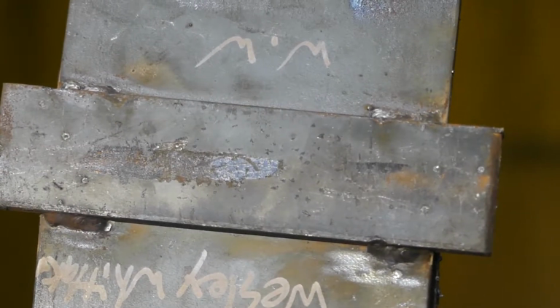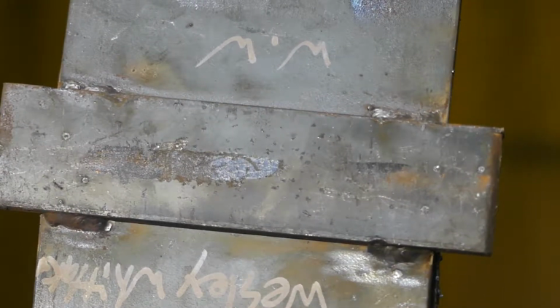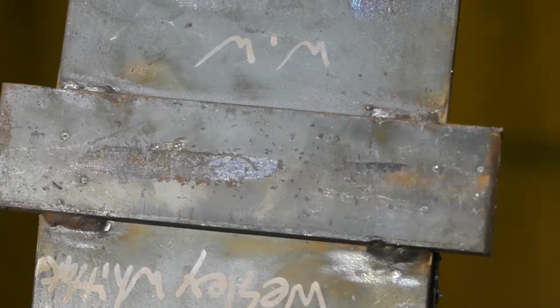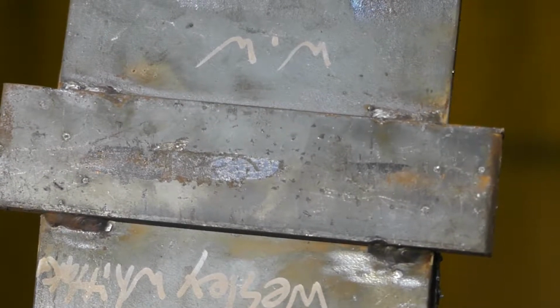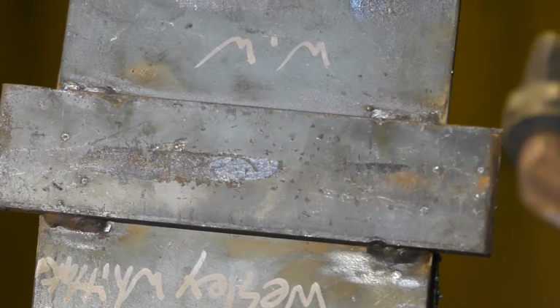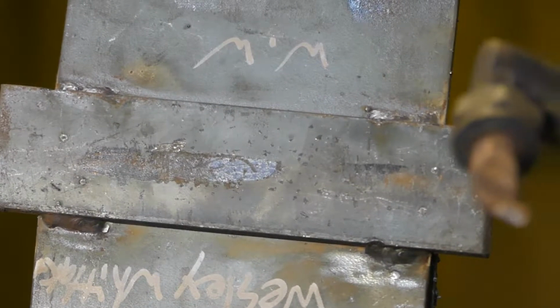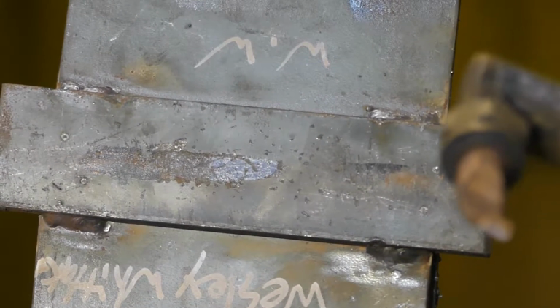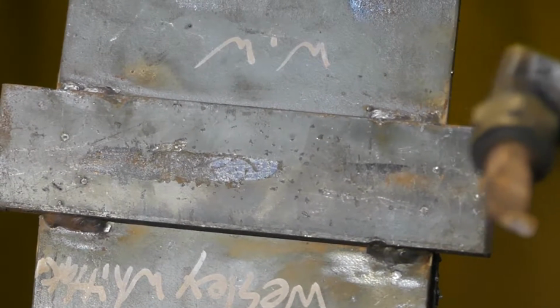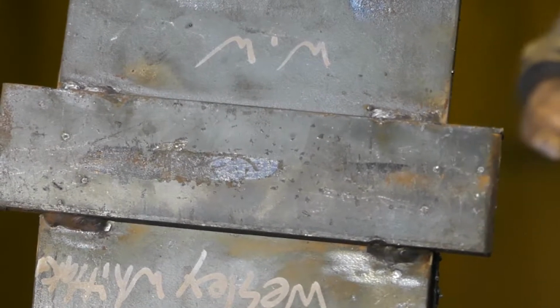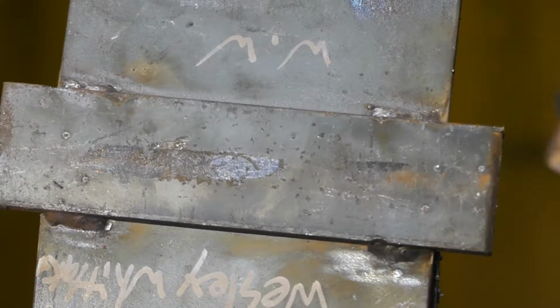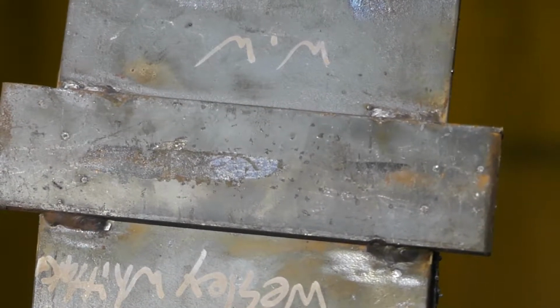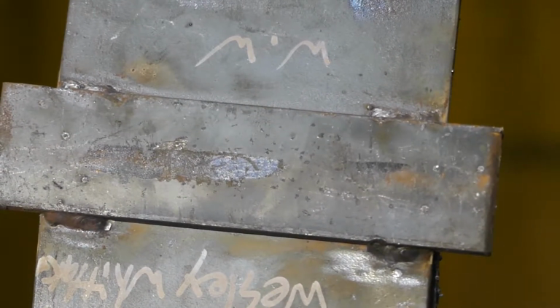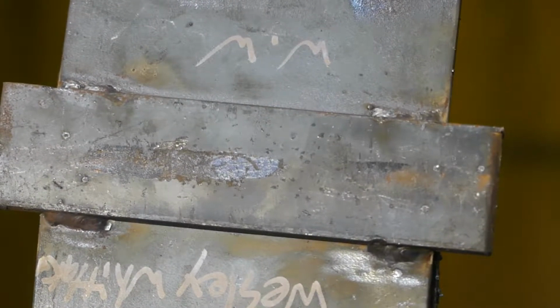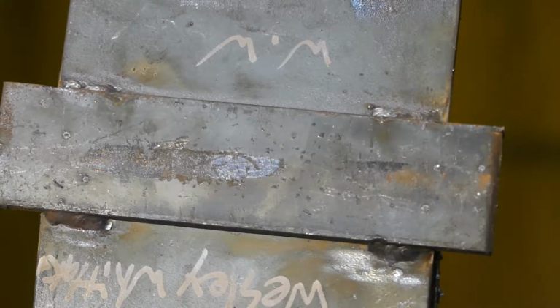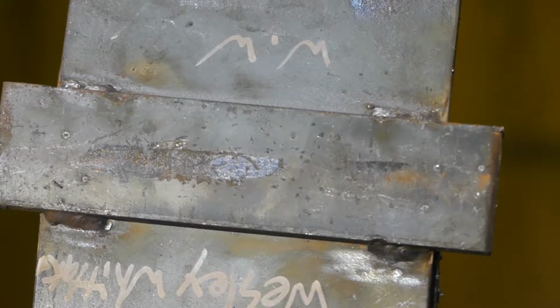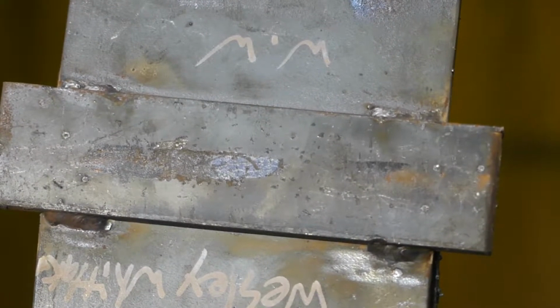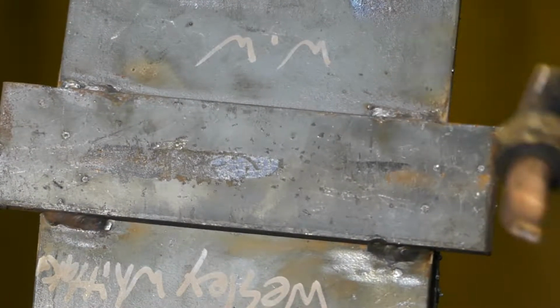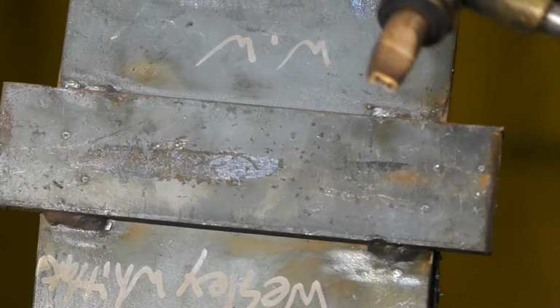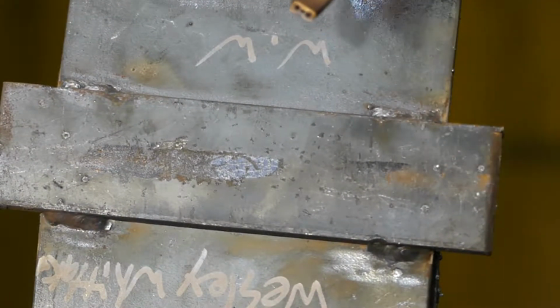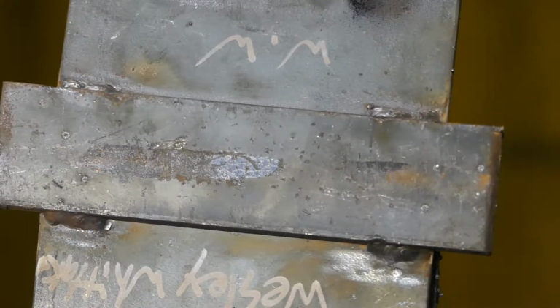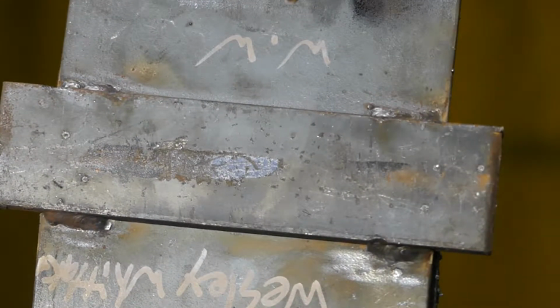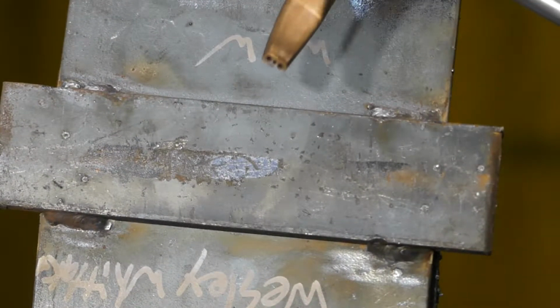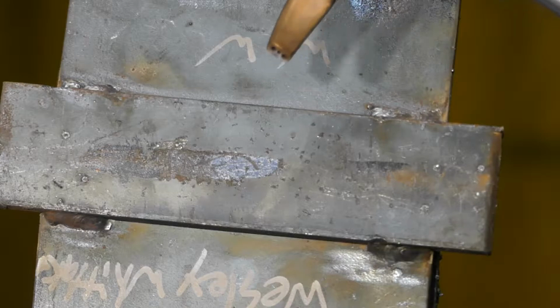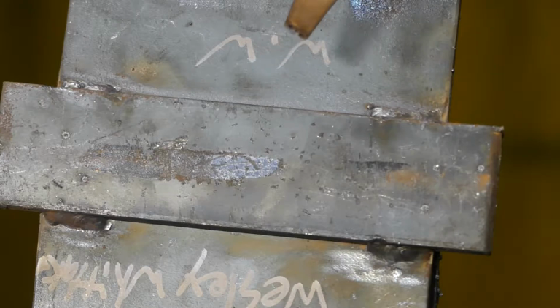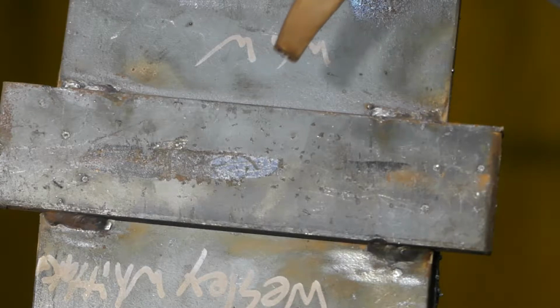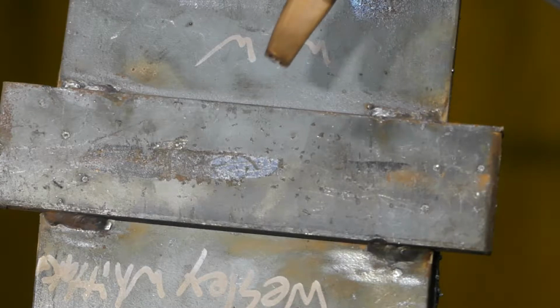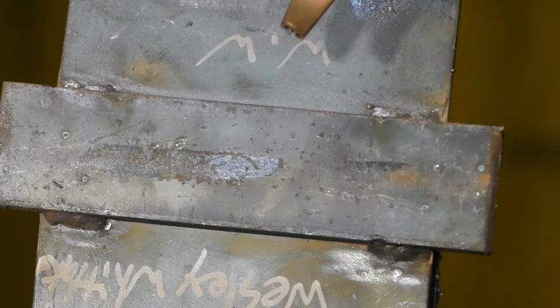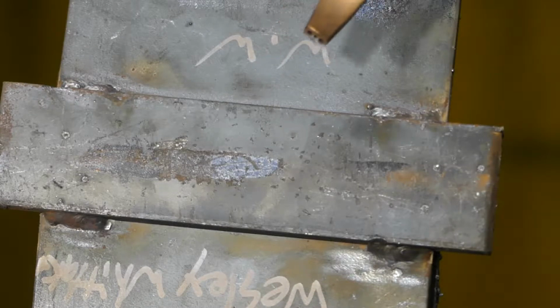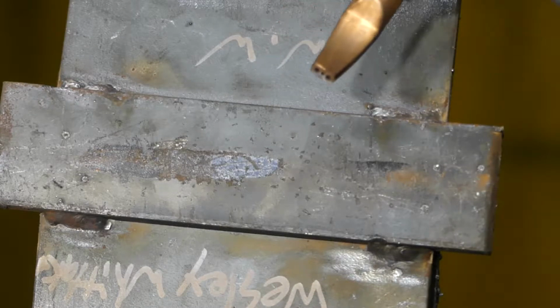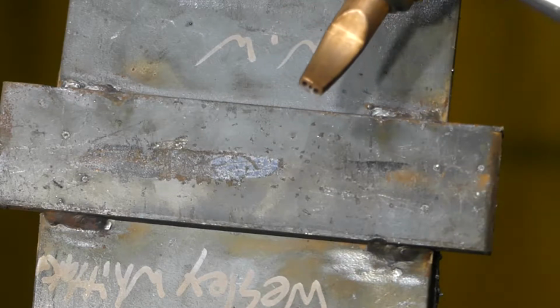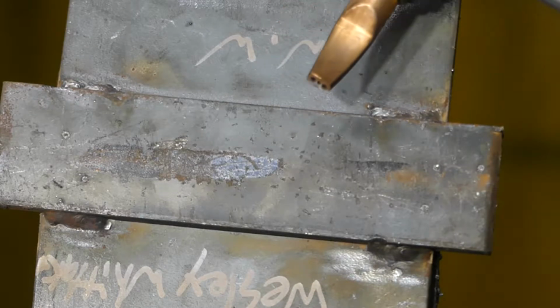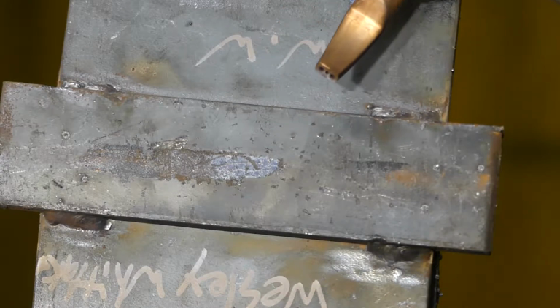Today we're going to give a demonstration on wash cutting the backing strip off of a CWB test plate.